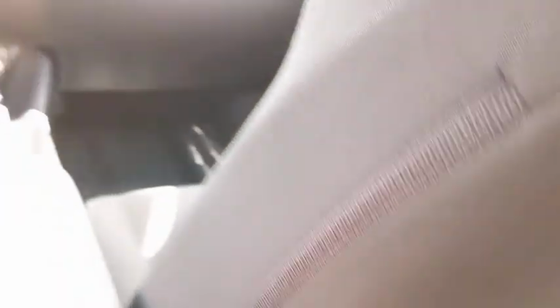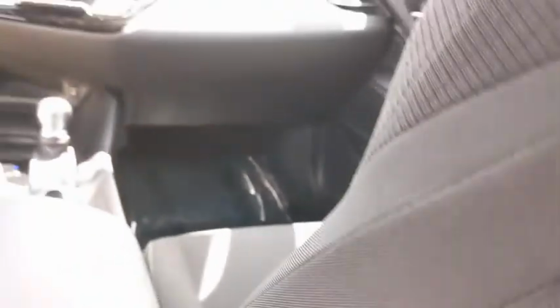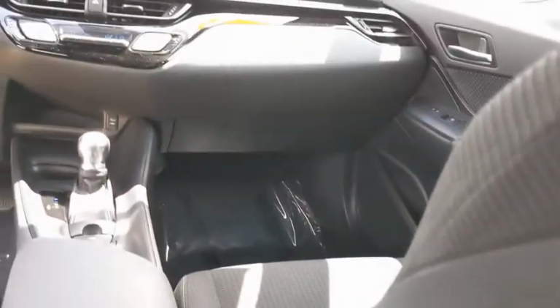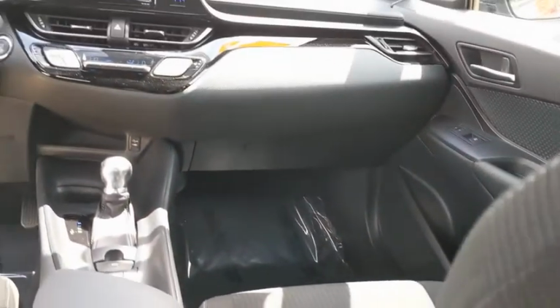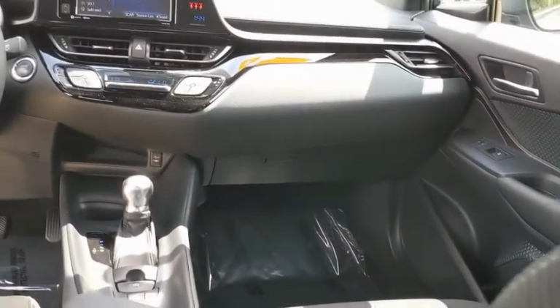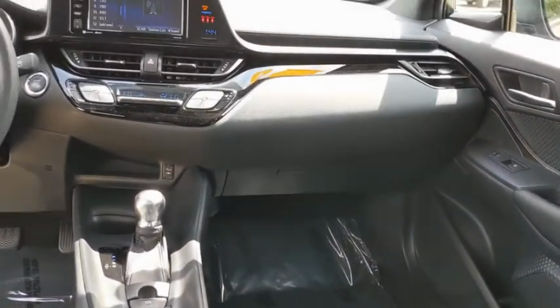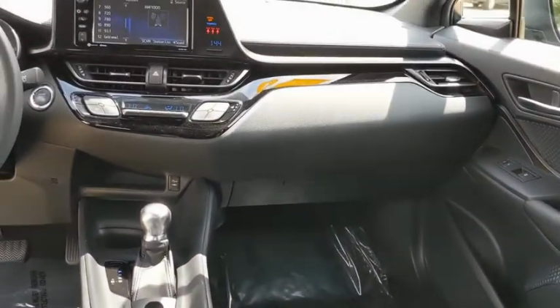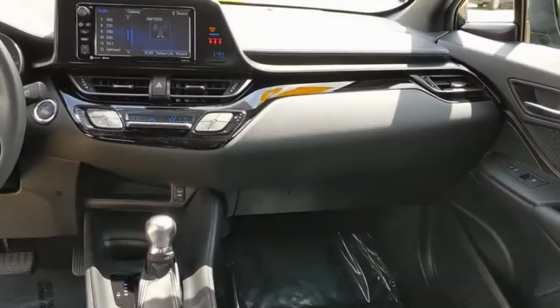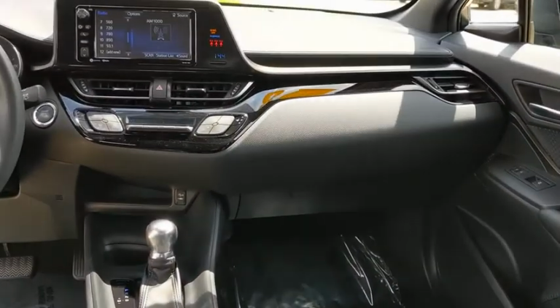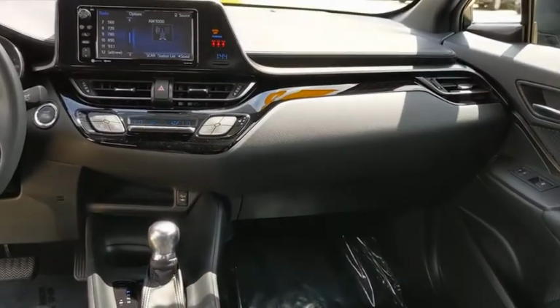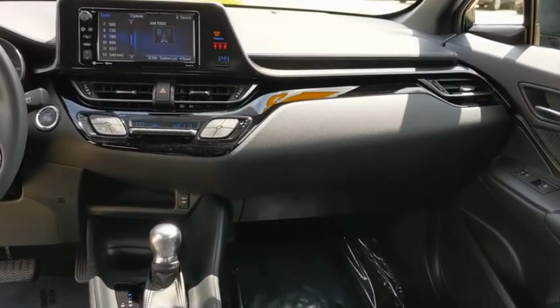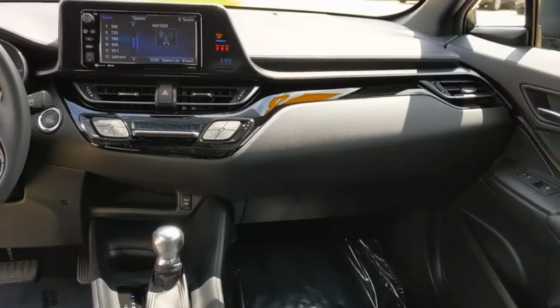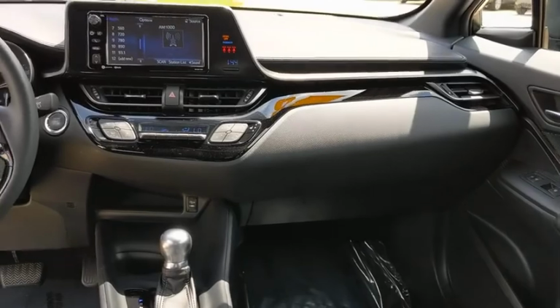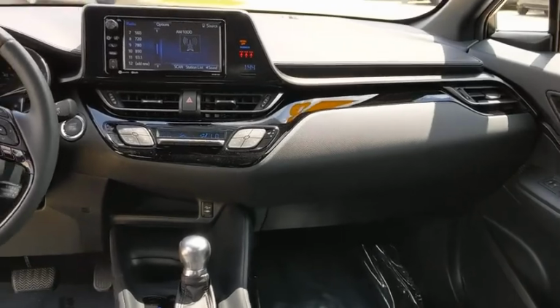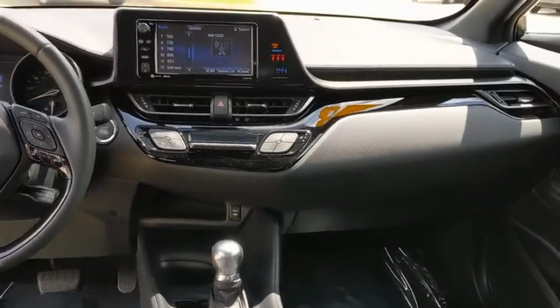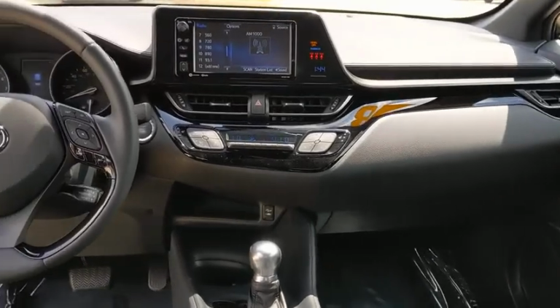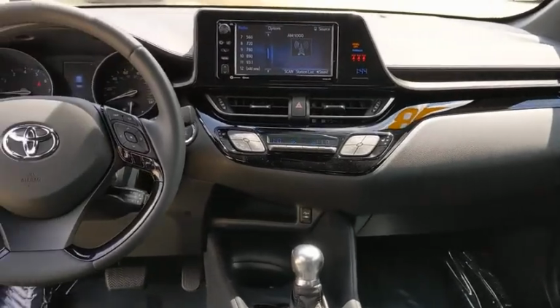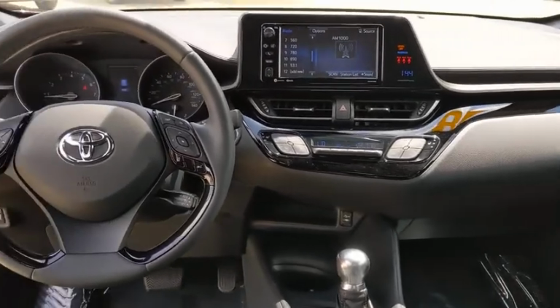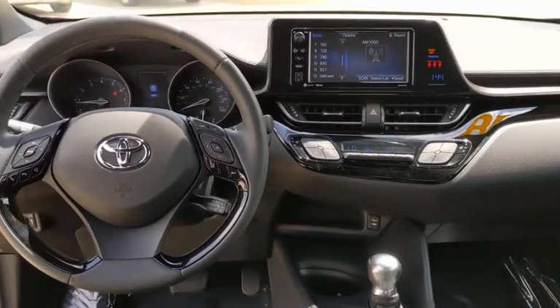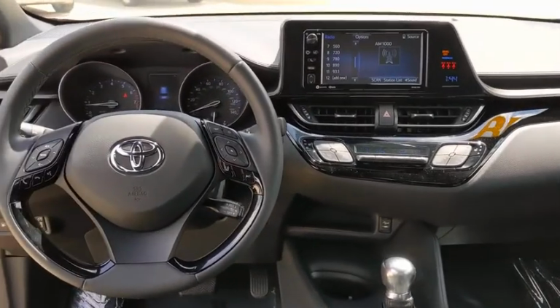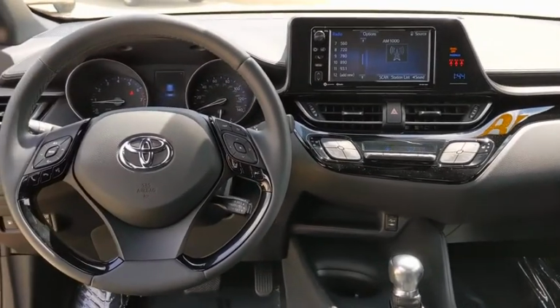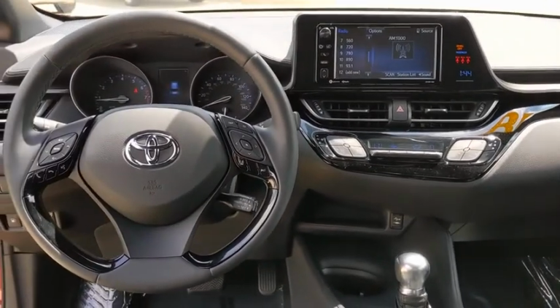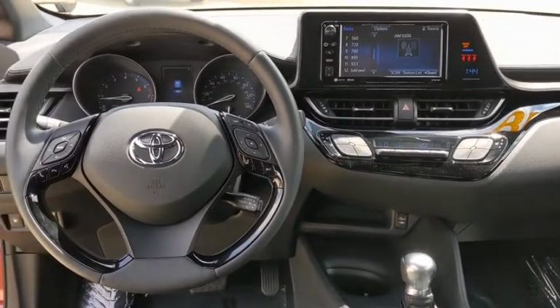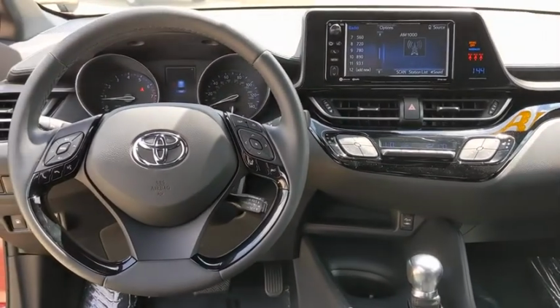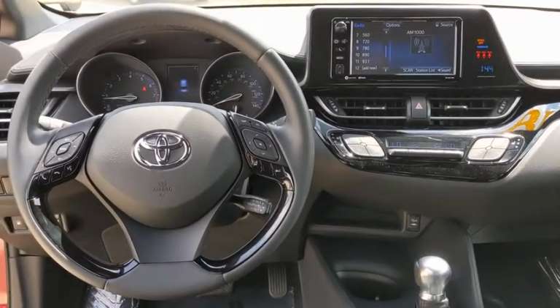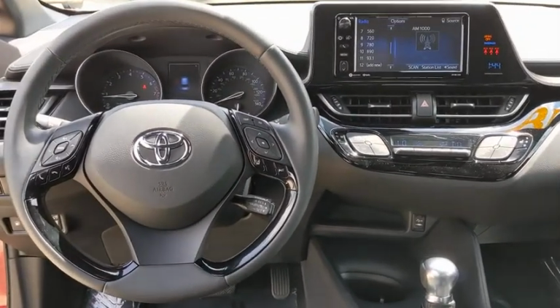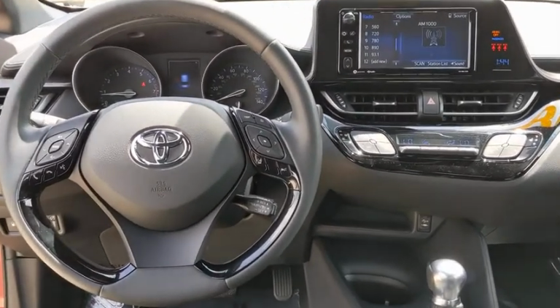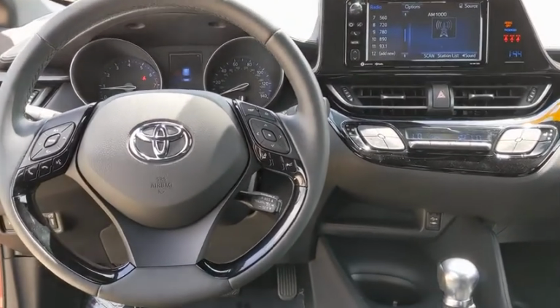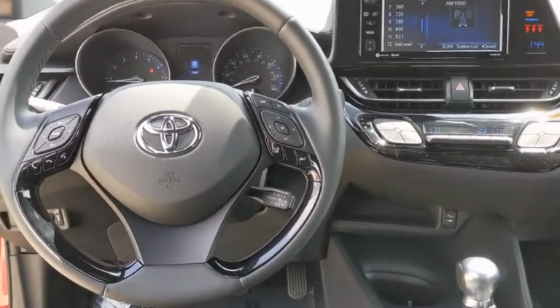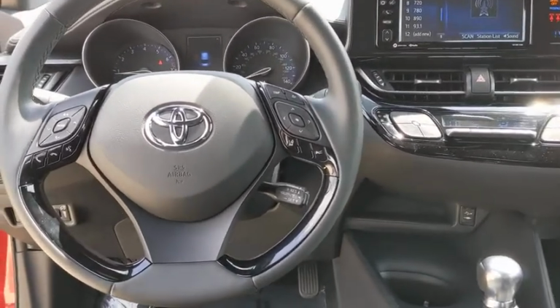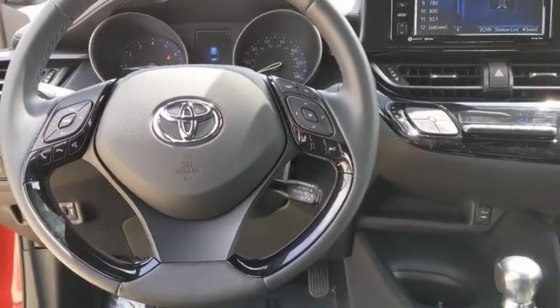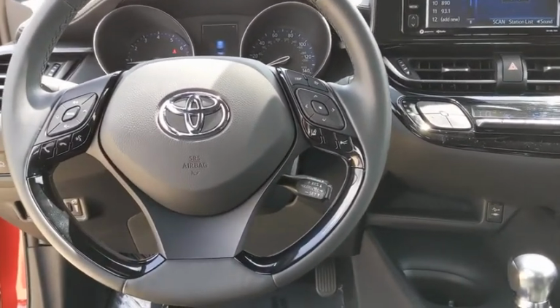Auto dimming rear view mirror, cruise control, rear defrost, climate control, AM/FM stereo radio.